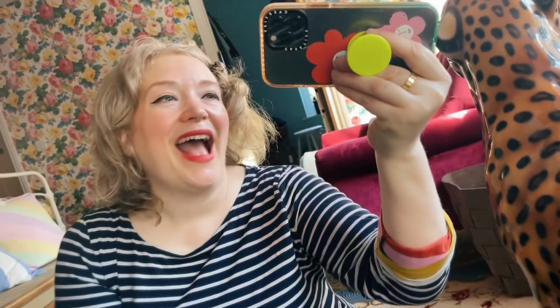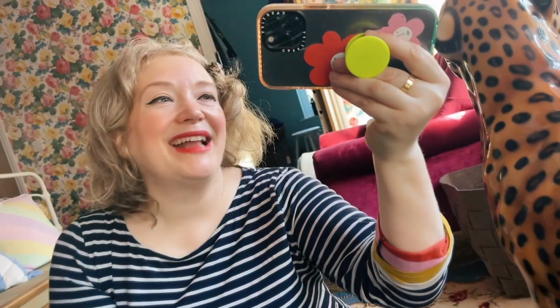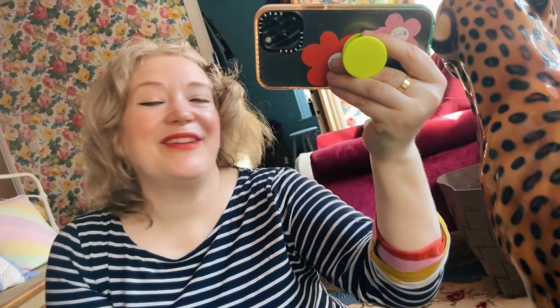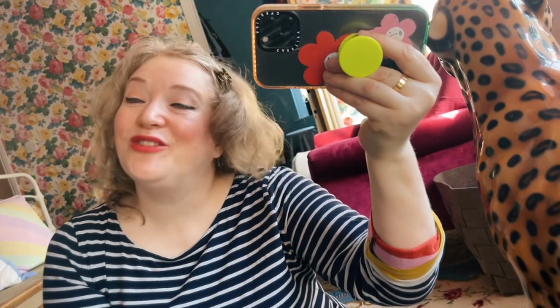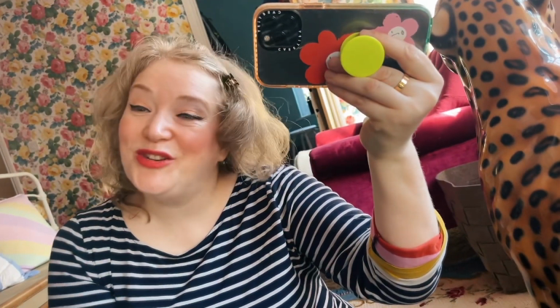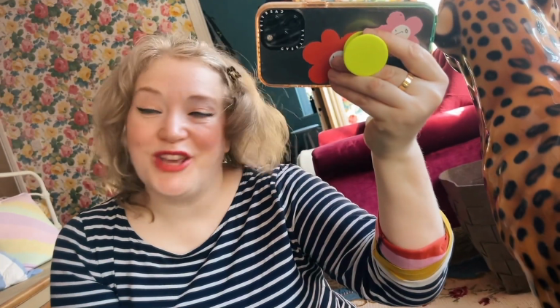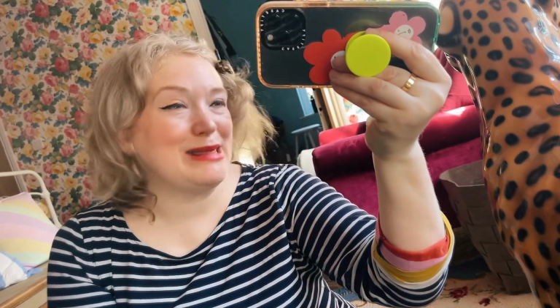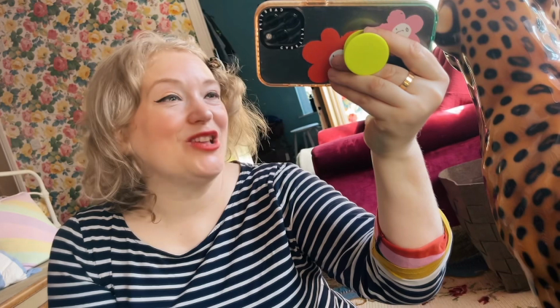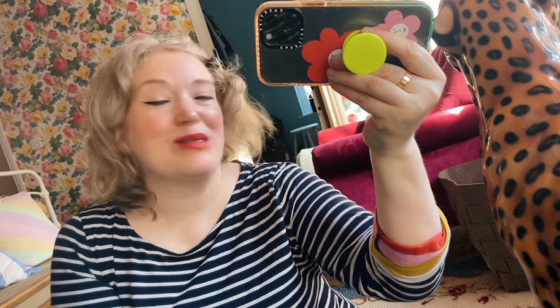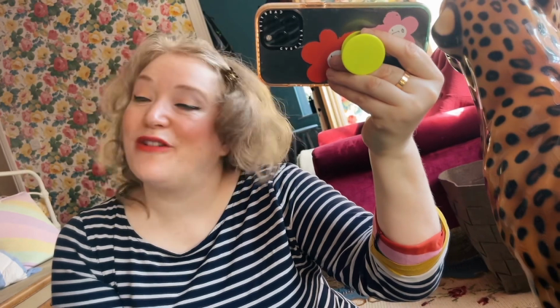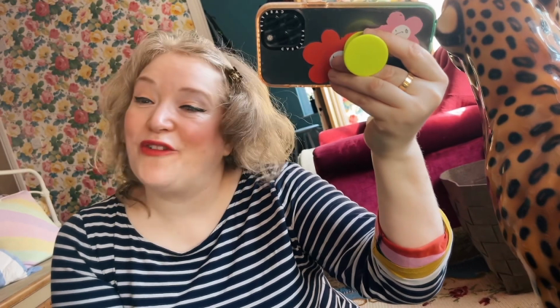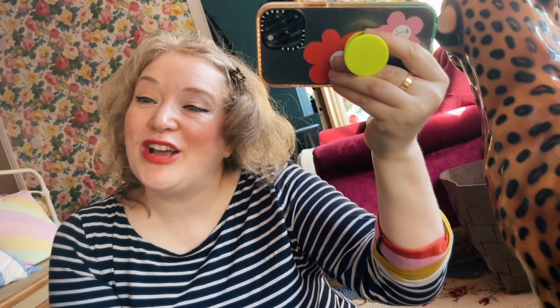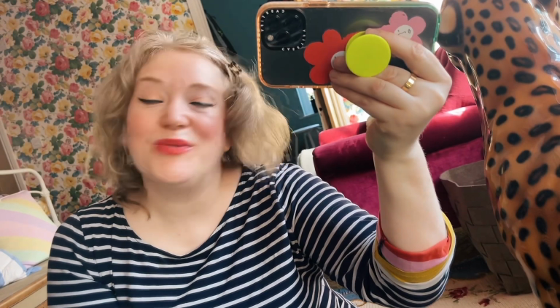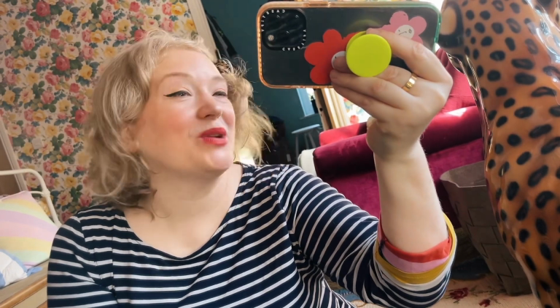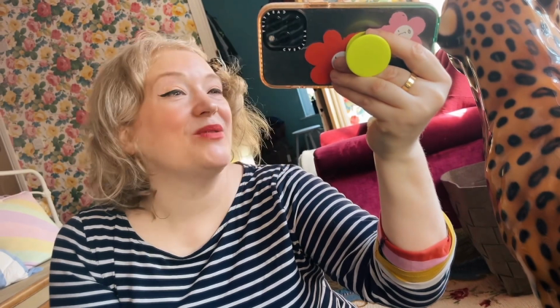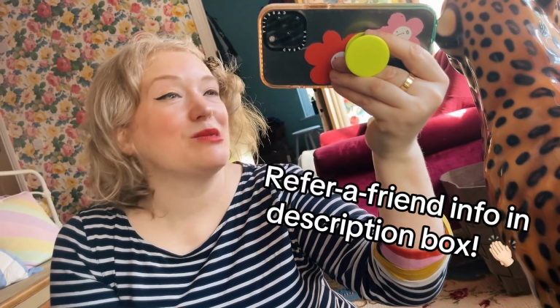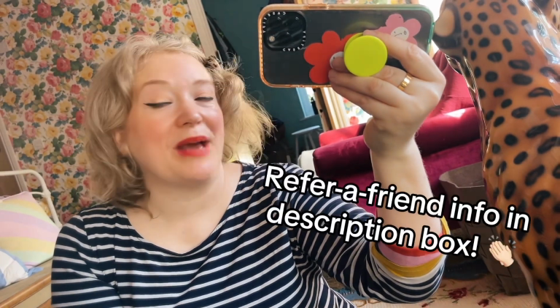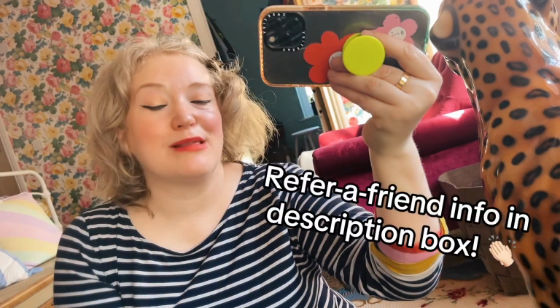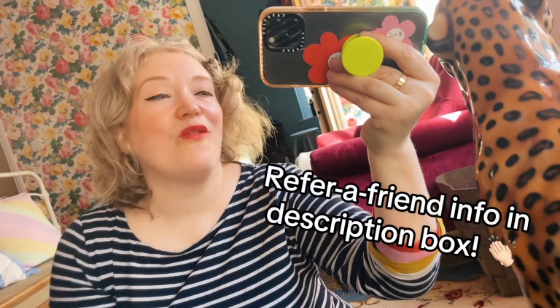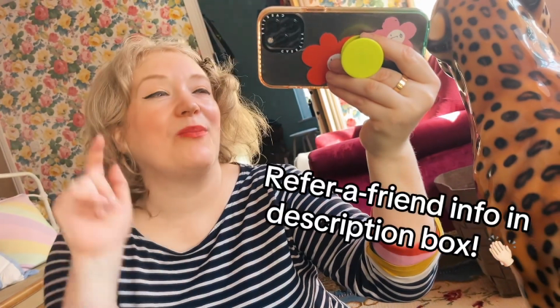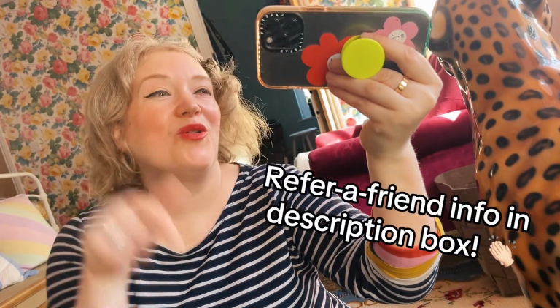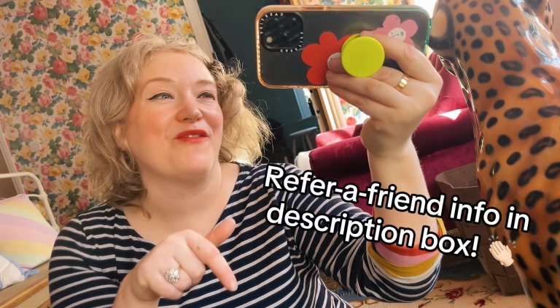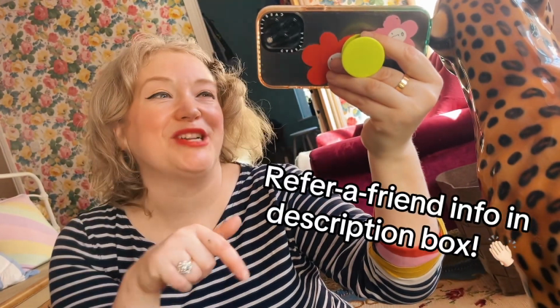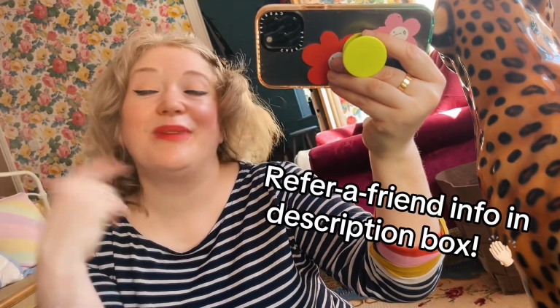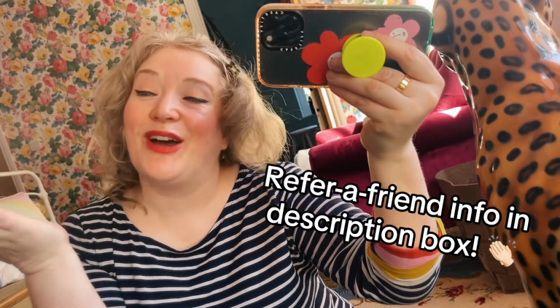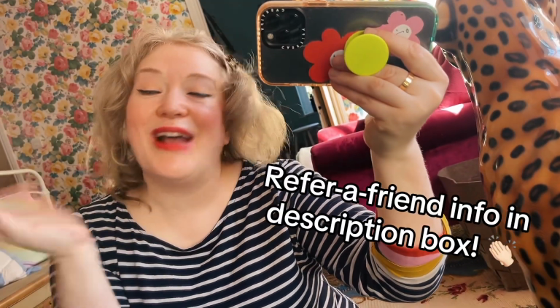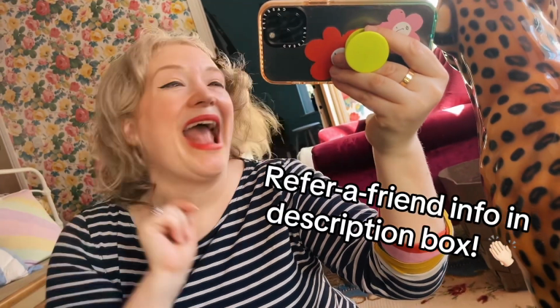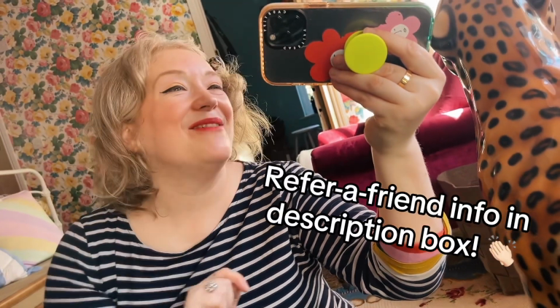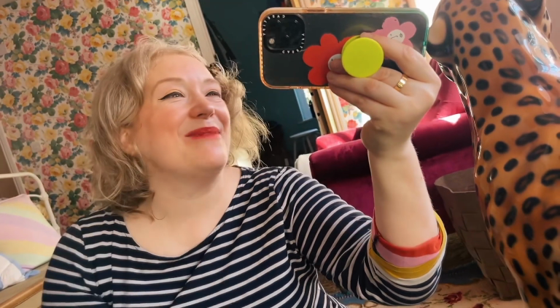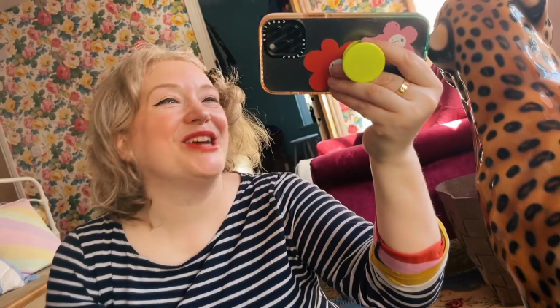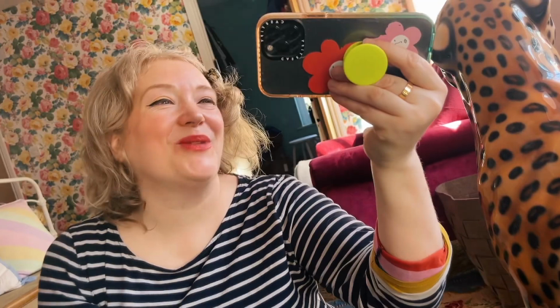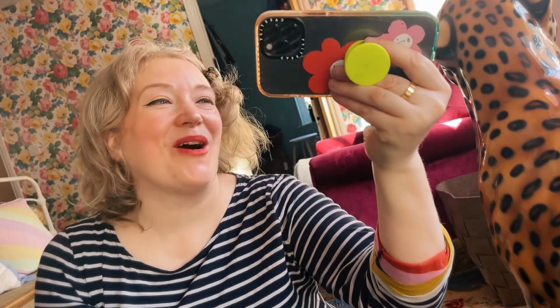And if you're new to QVC you can use my referral link which will get you an extra £10 off — I'll put all the information below. Anyway let me show you what I got.